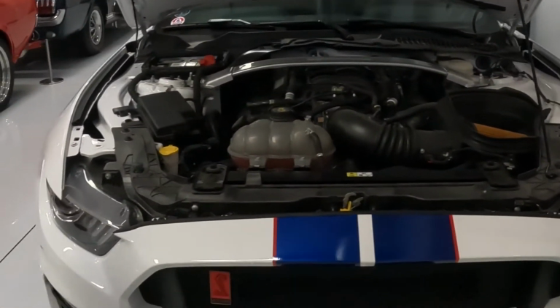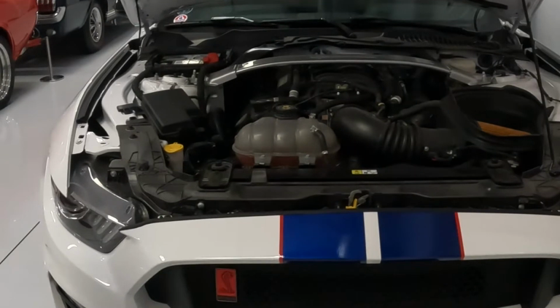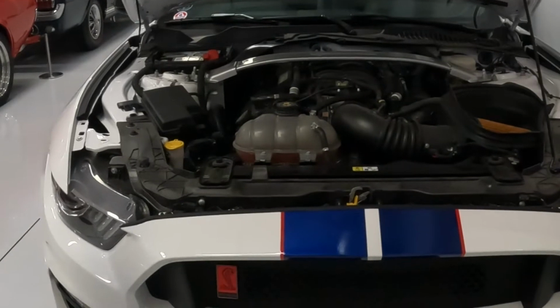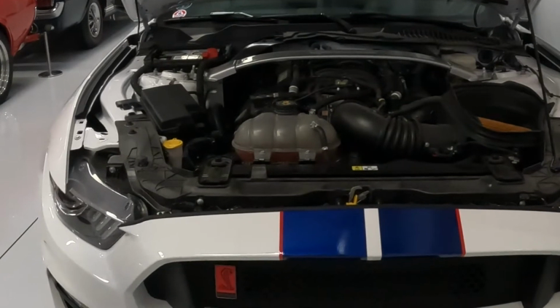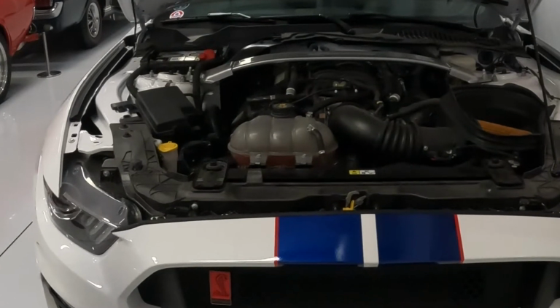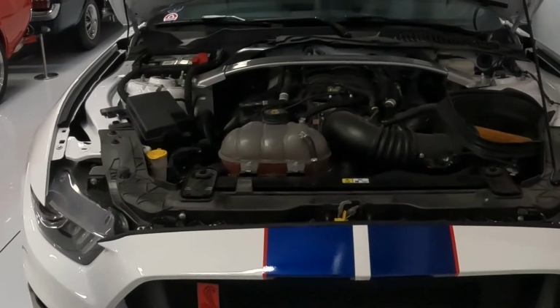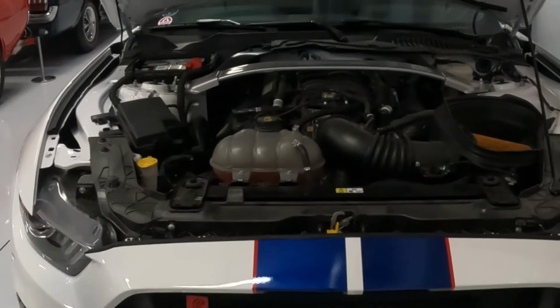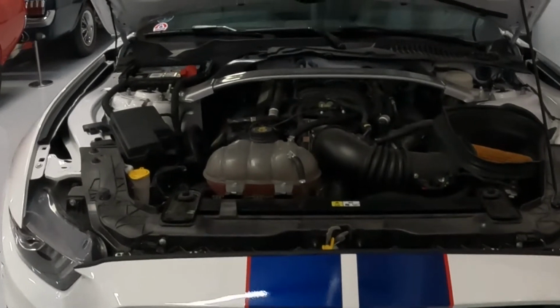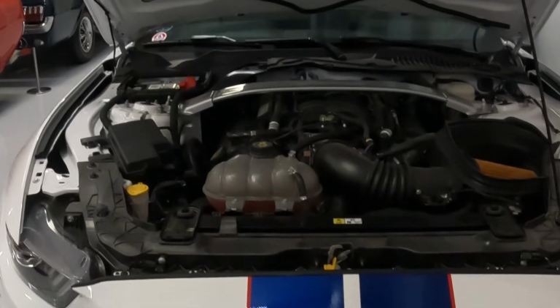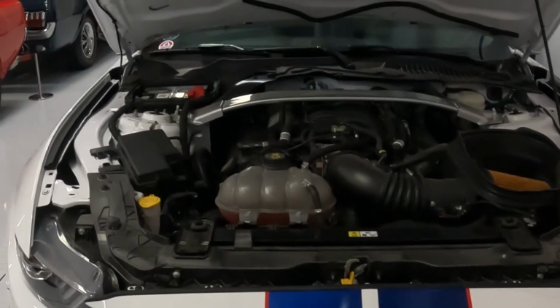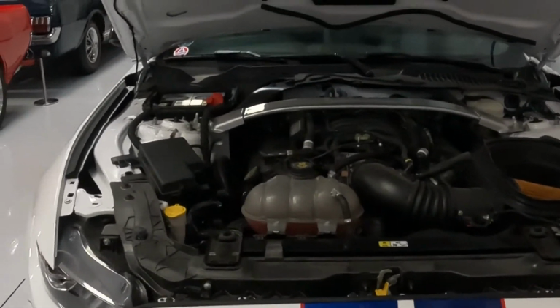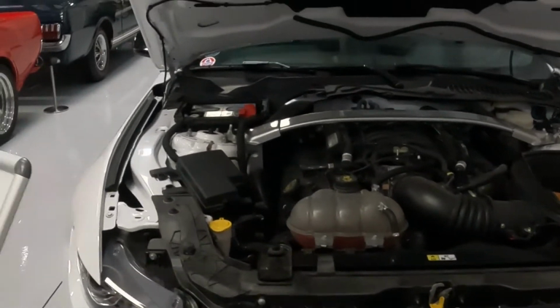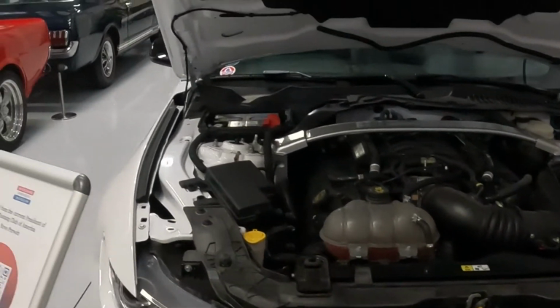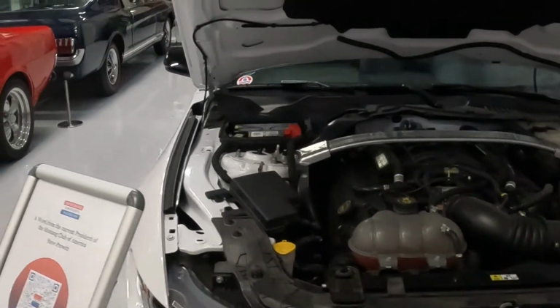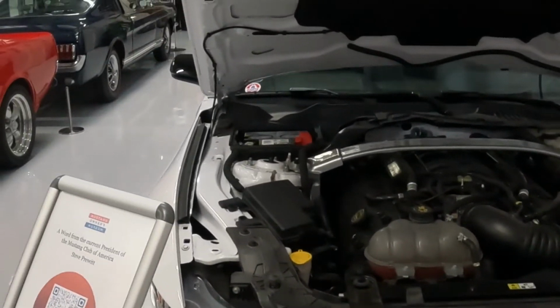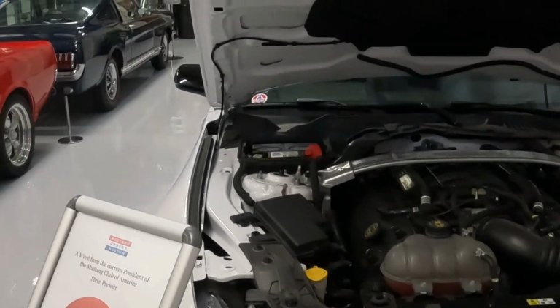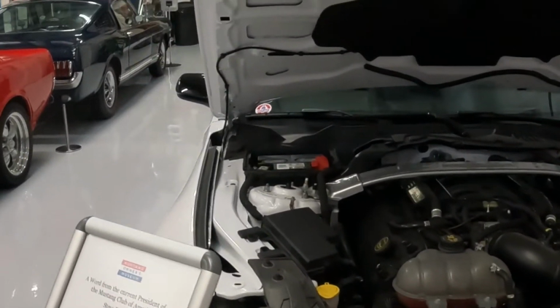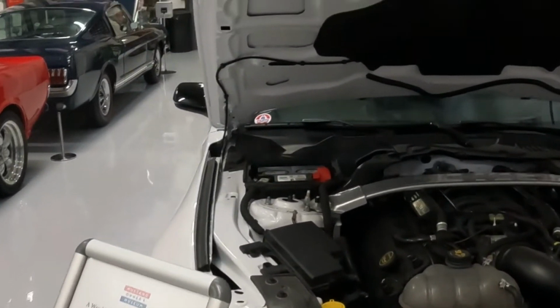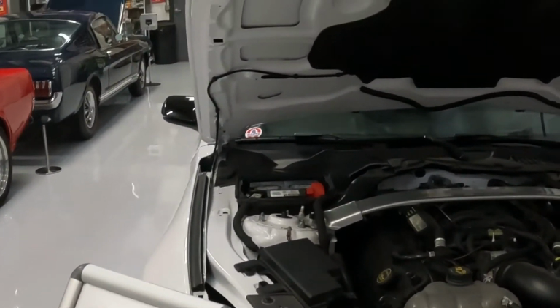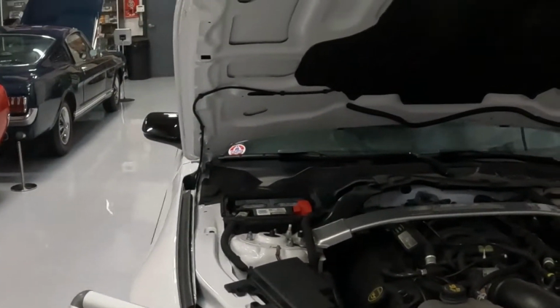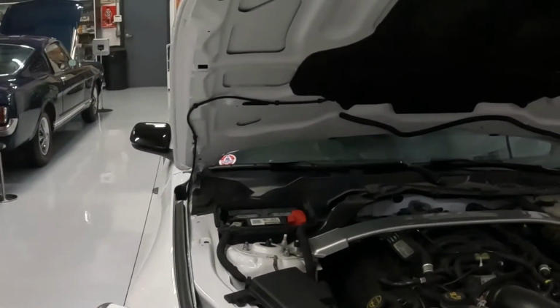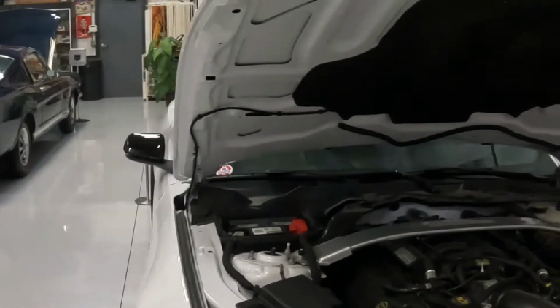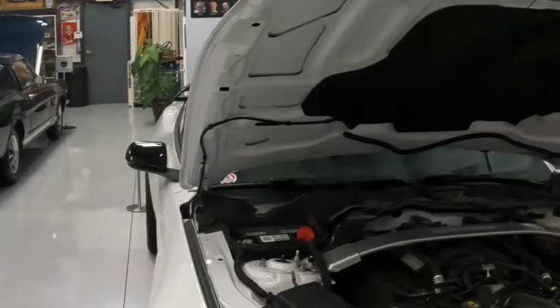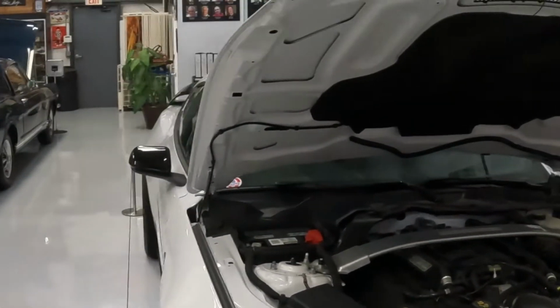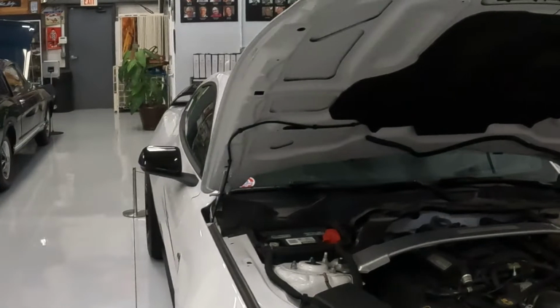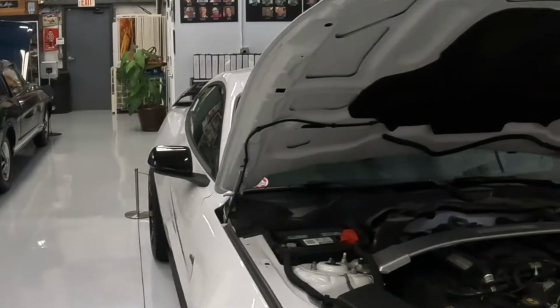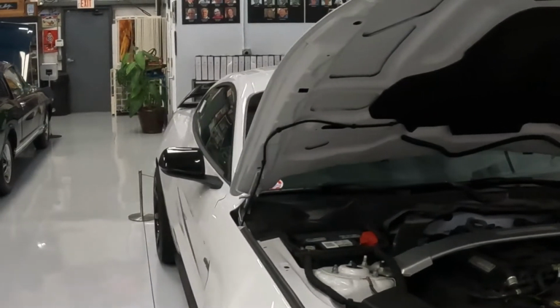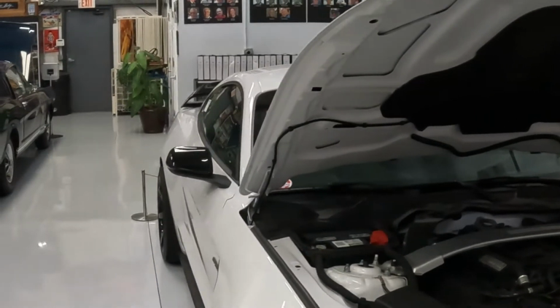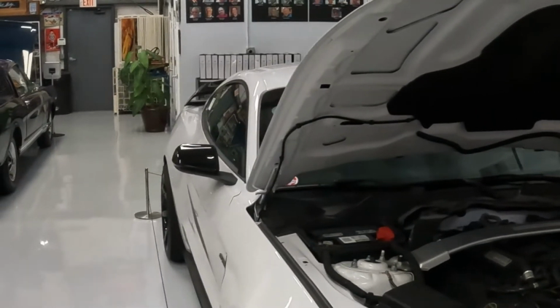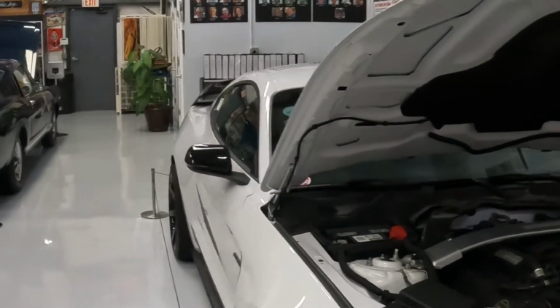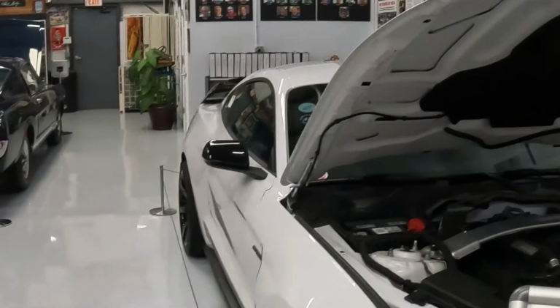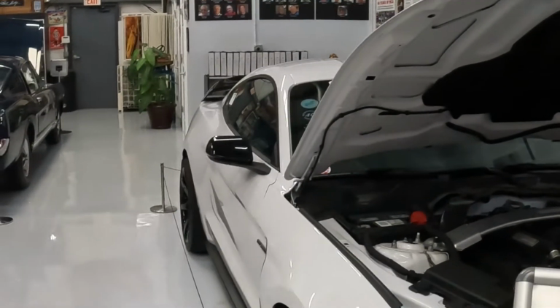2015 GT350R — you were actually wrong. It was the one on the left, the lowered one.